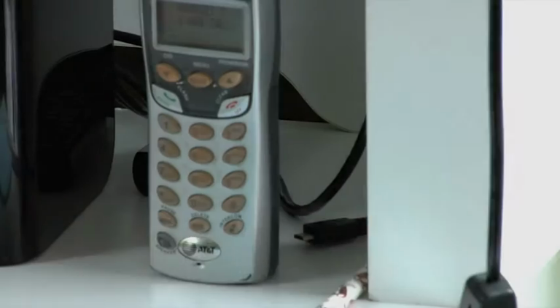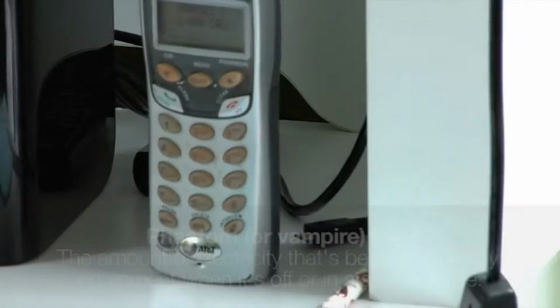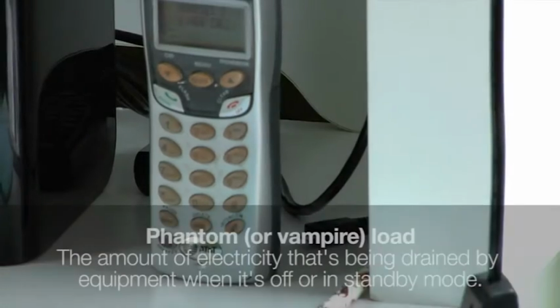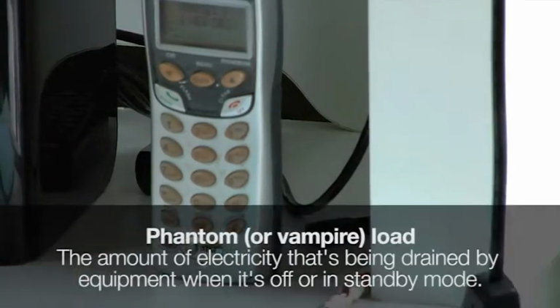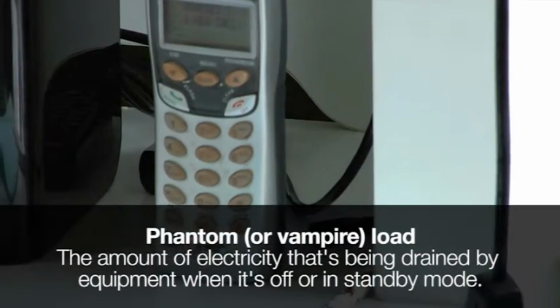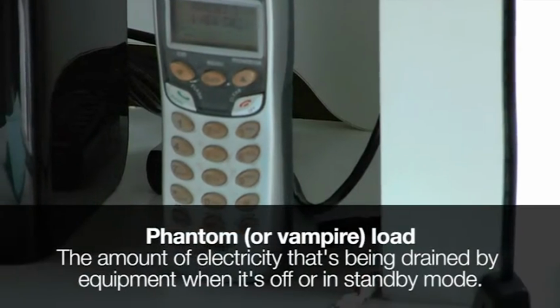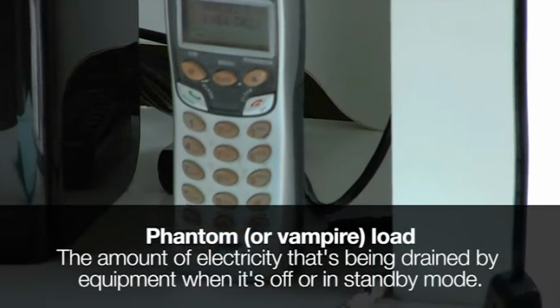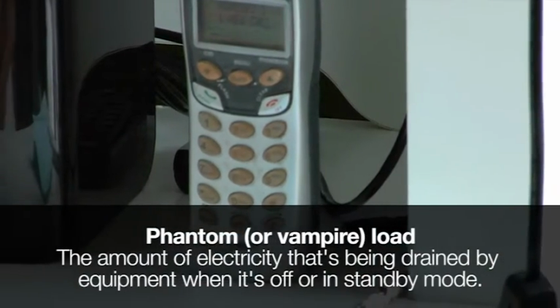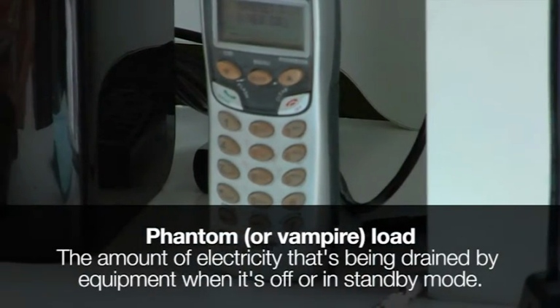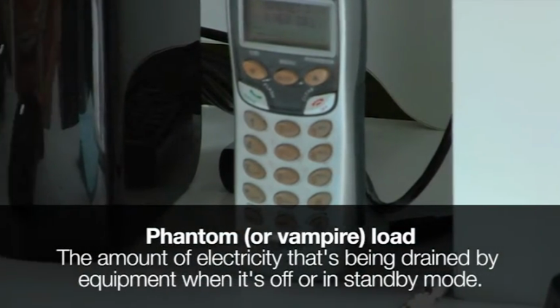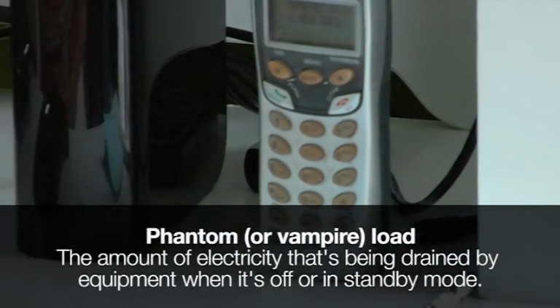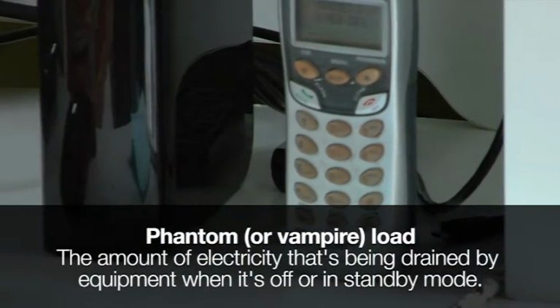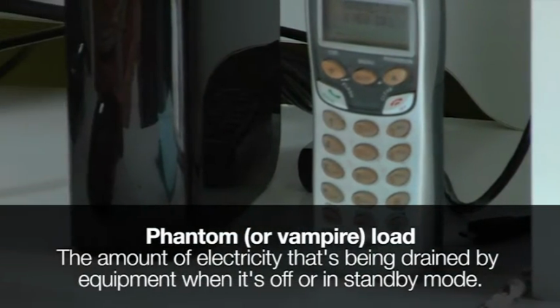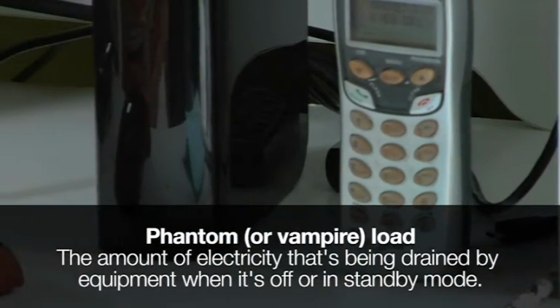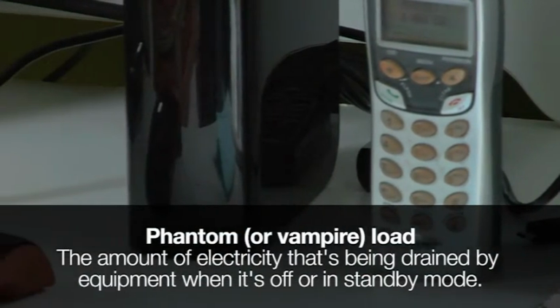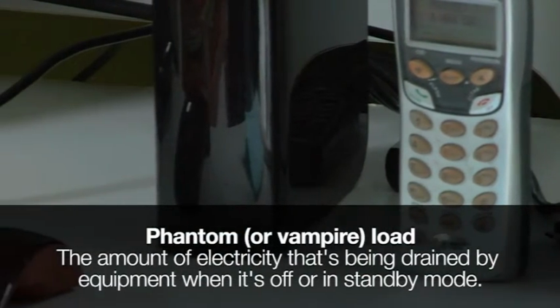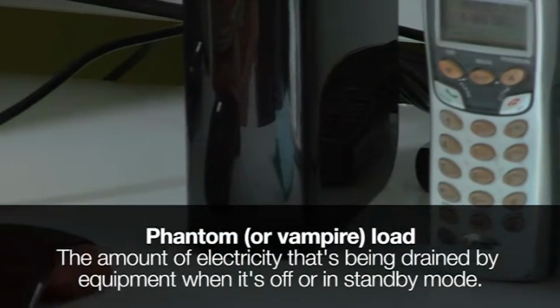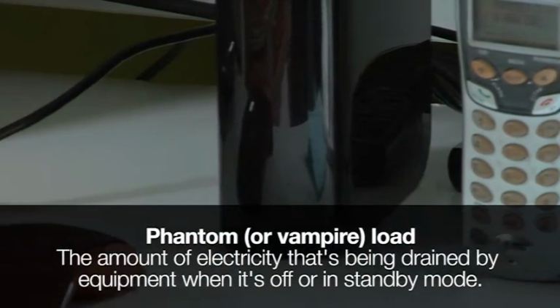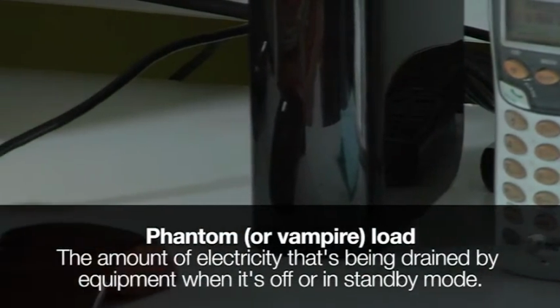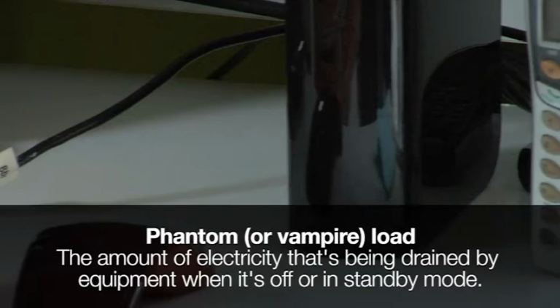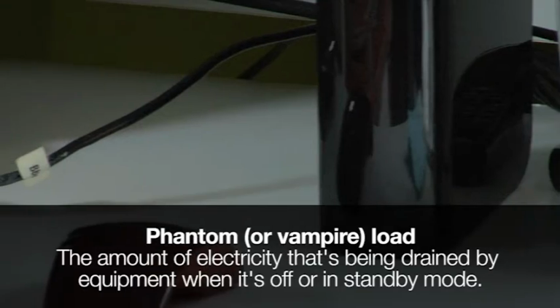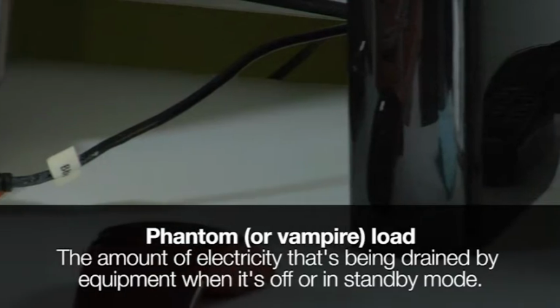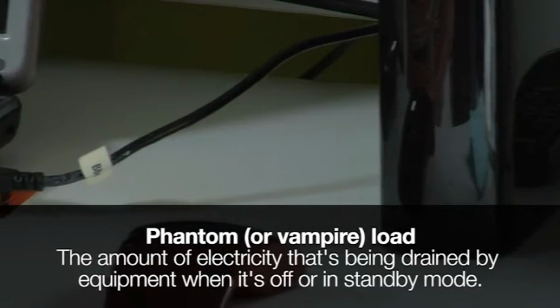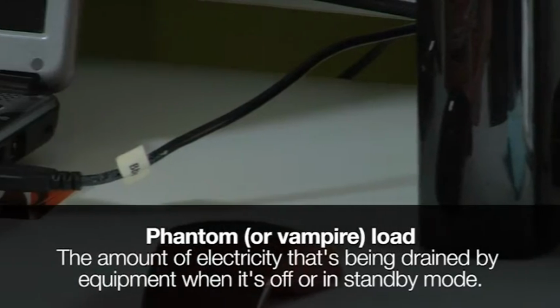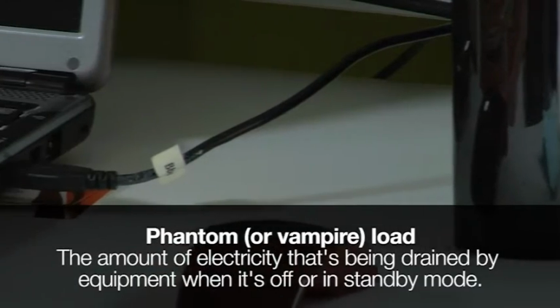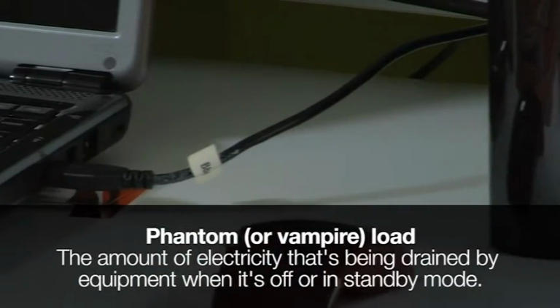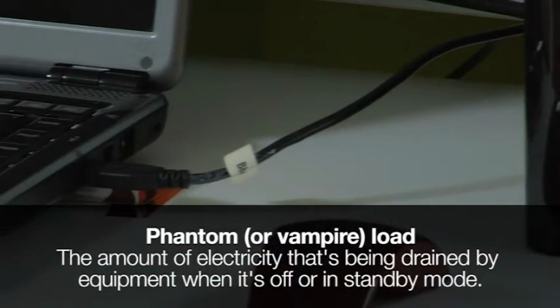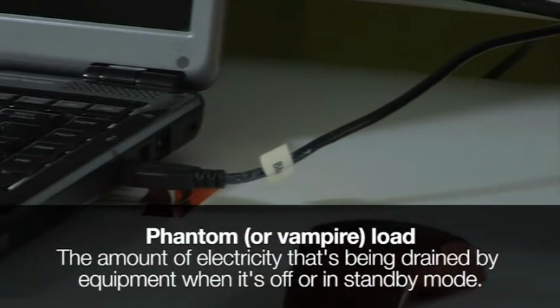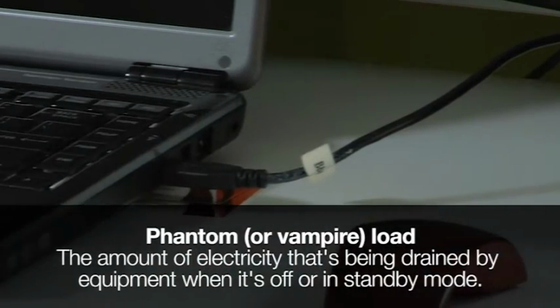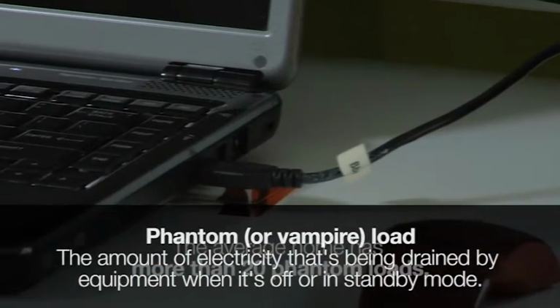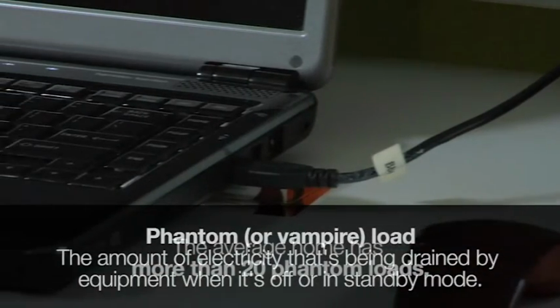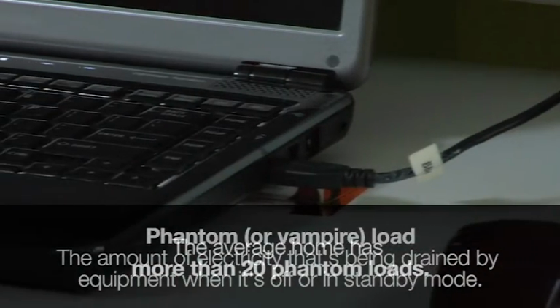Phantom or vampire load, as it is sometimes called, is the amount of electricity that's being drained by equipment when it's off or in standby mode.